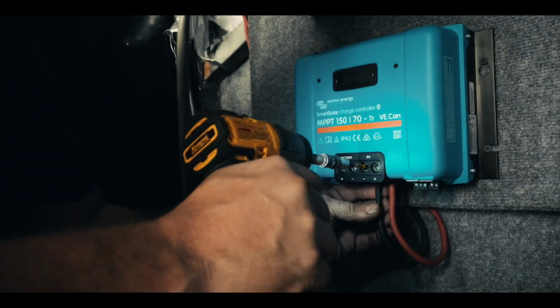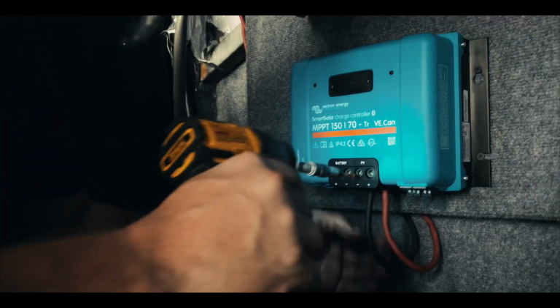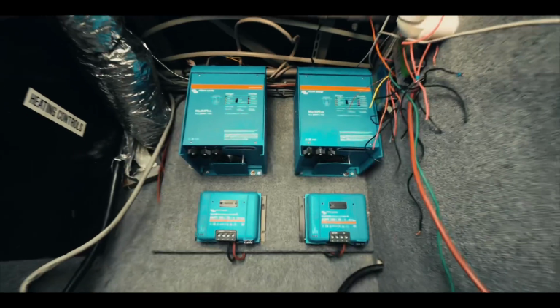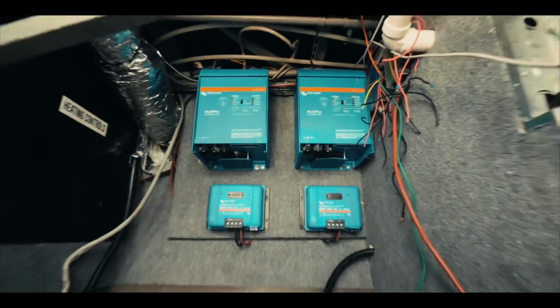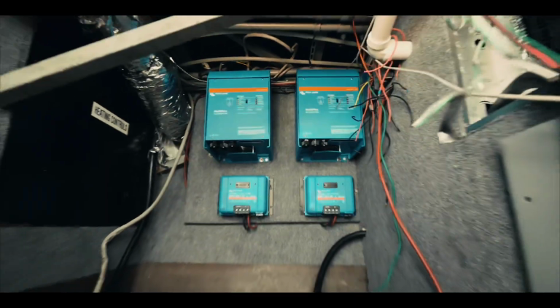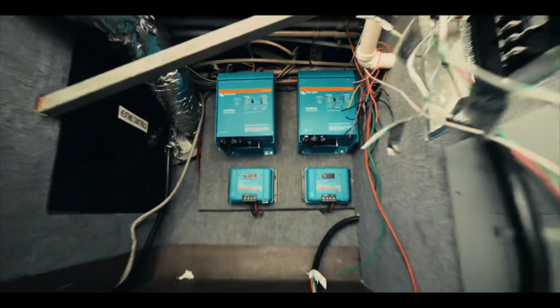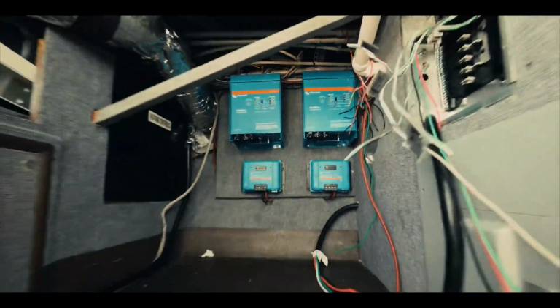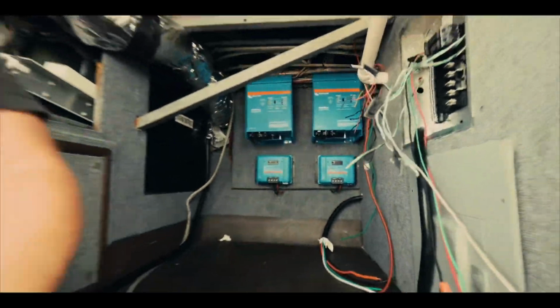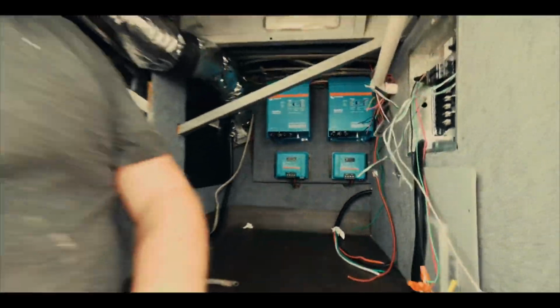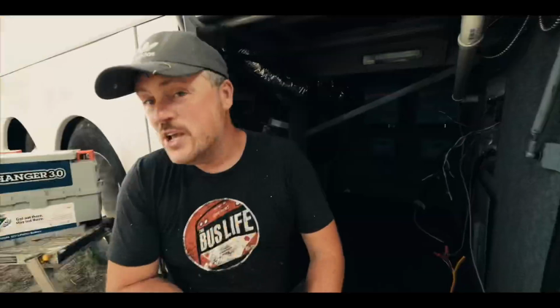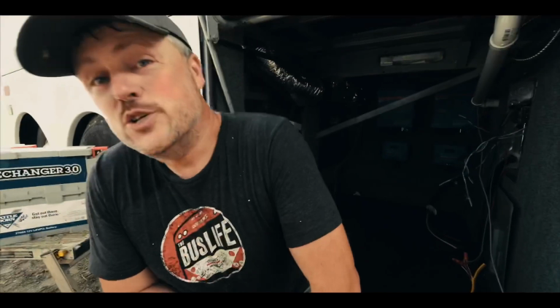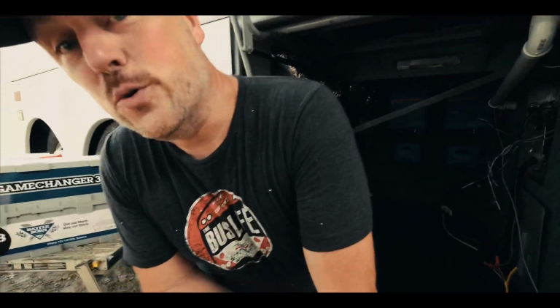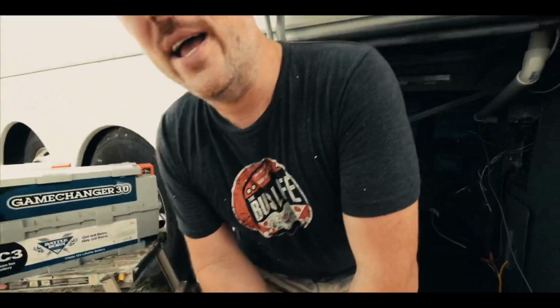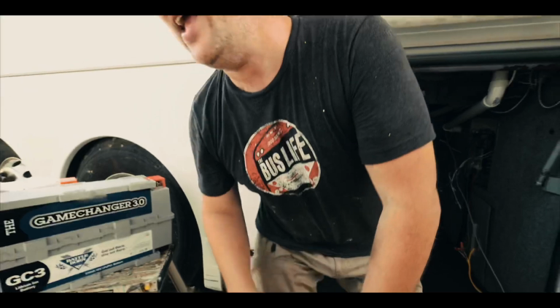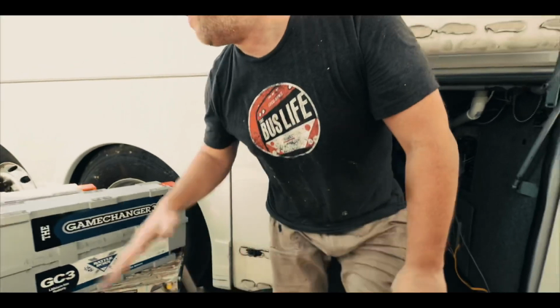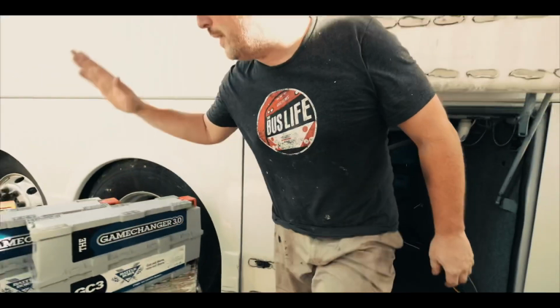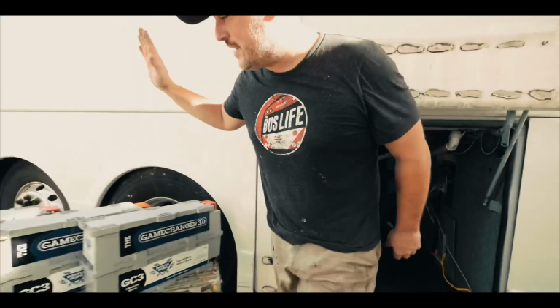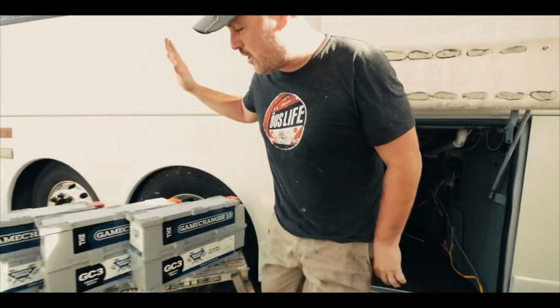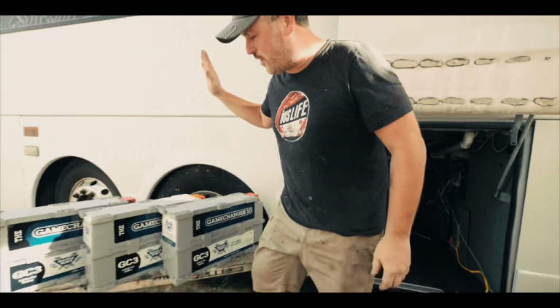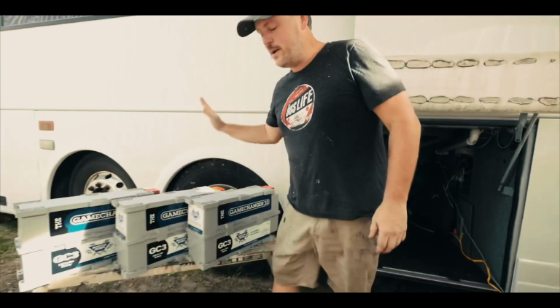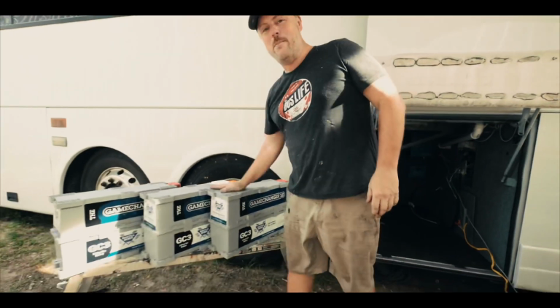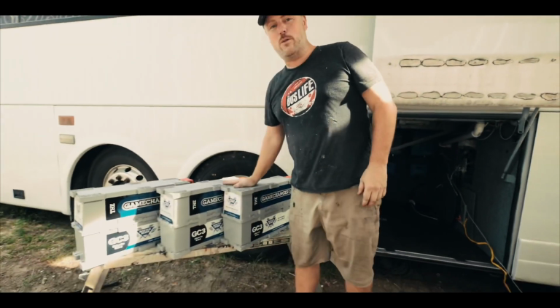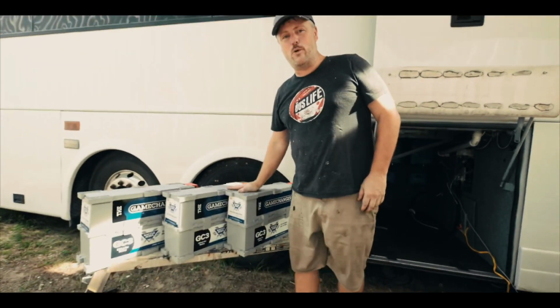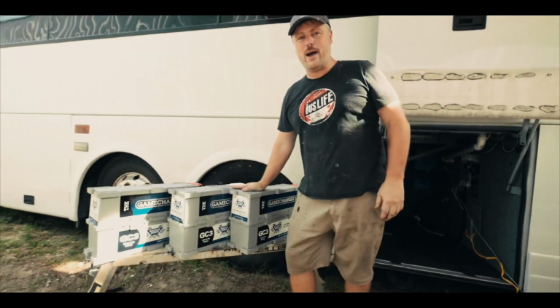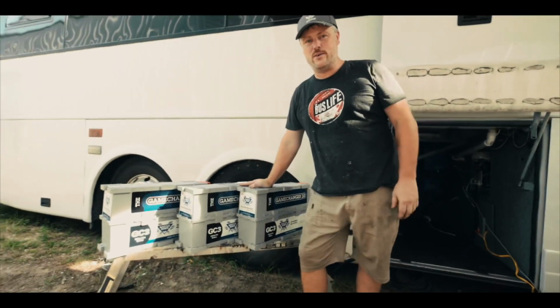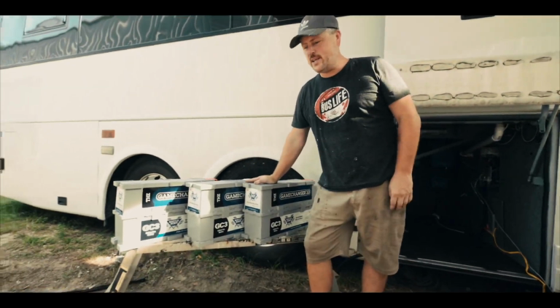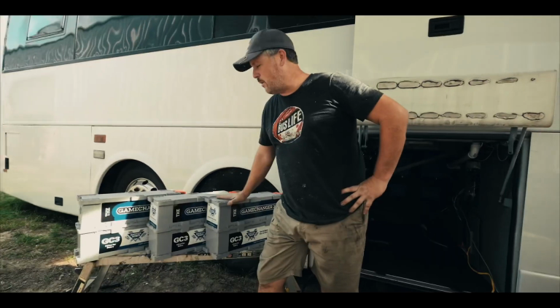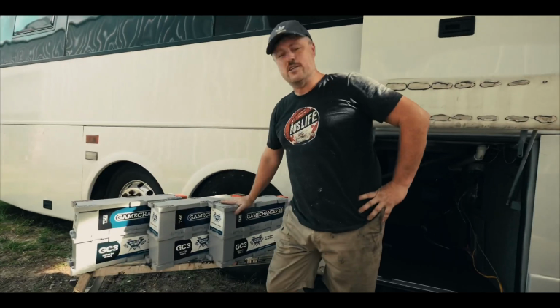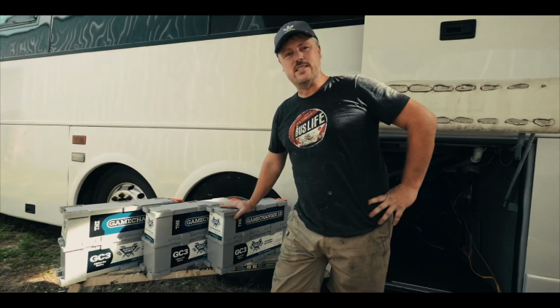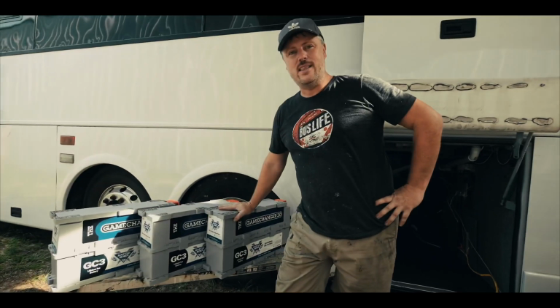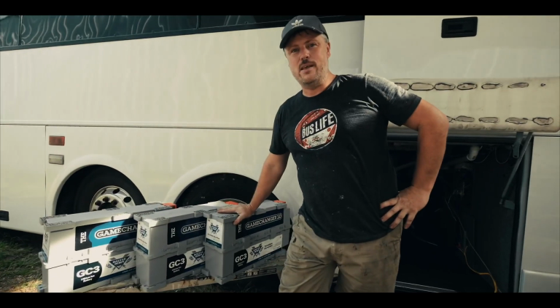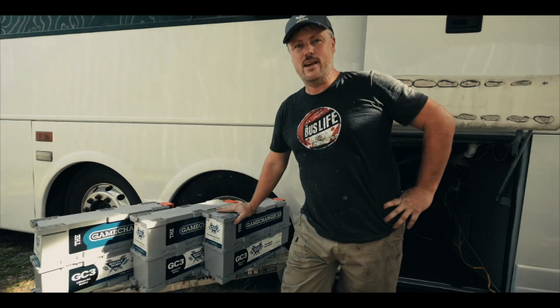Now we are getting ready to place our Battle Born batteries. I want to just slide them in there and see how they size up.